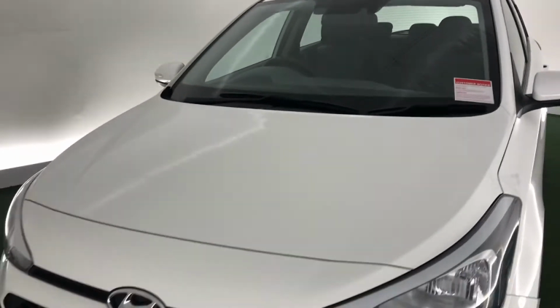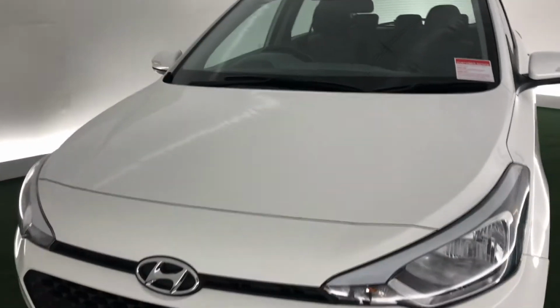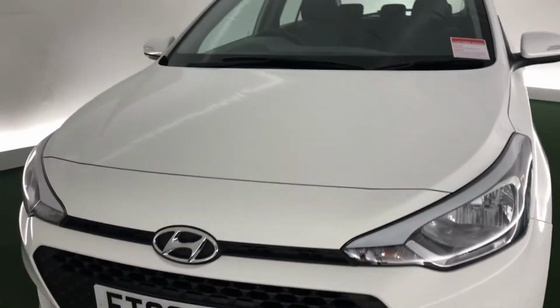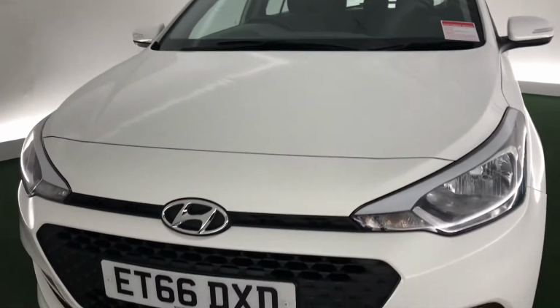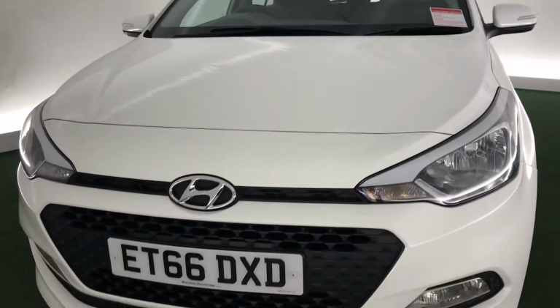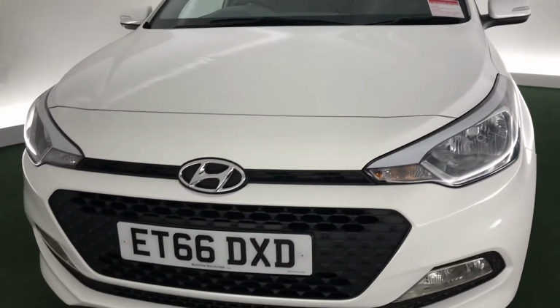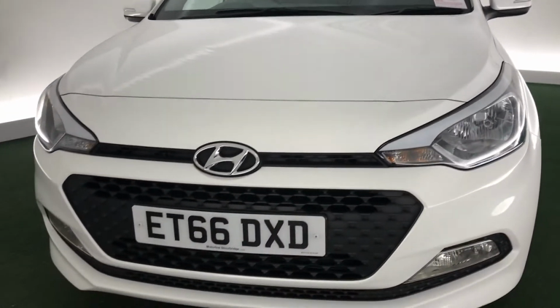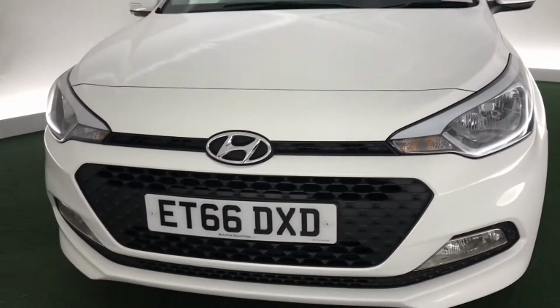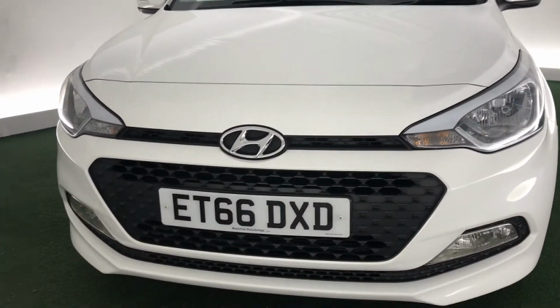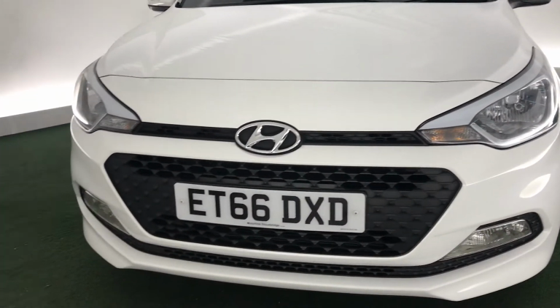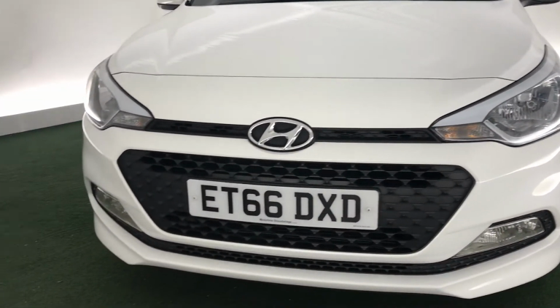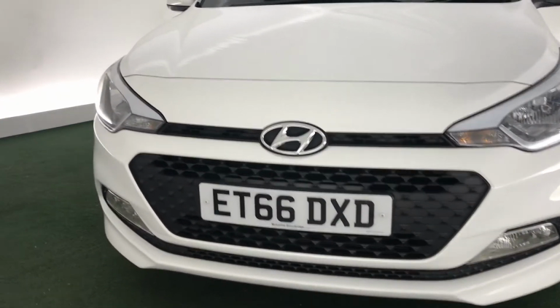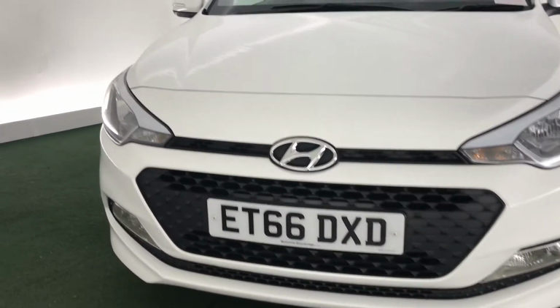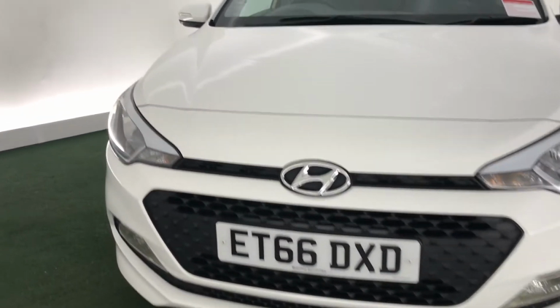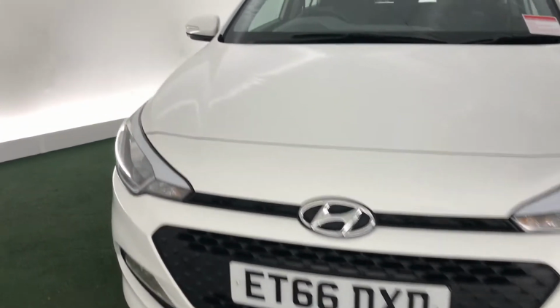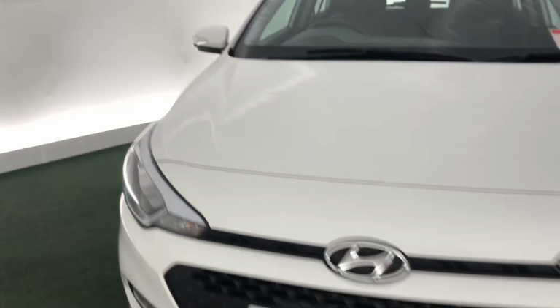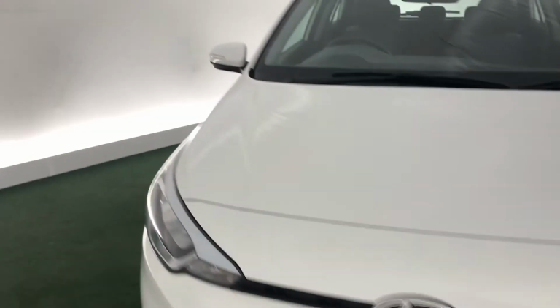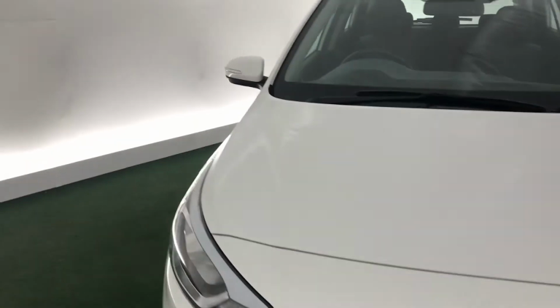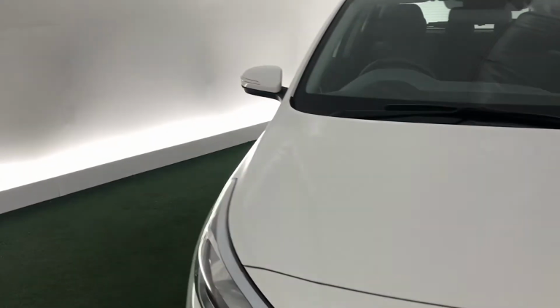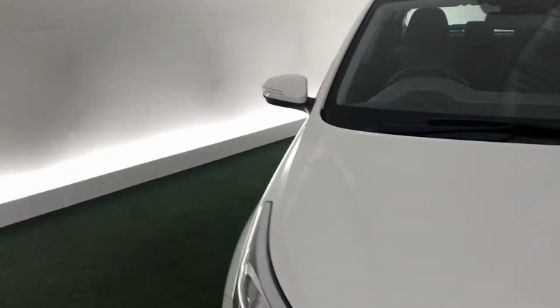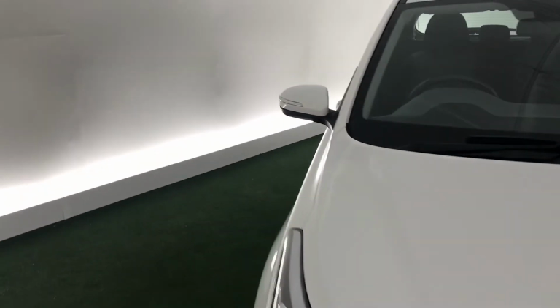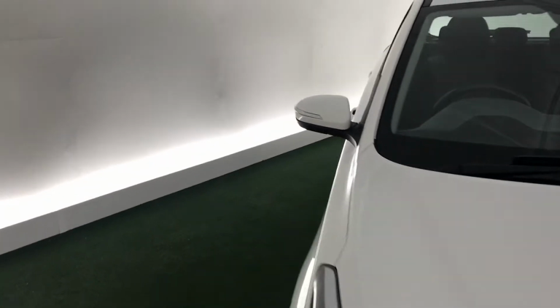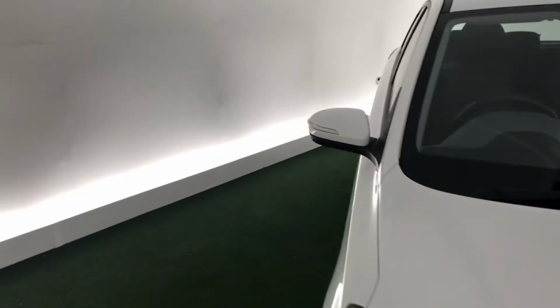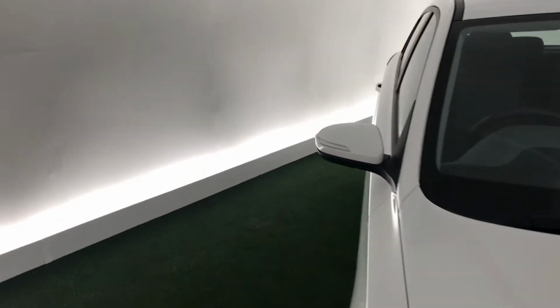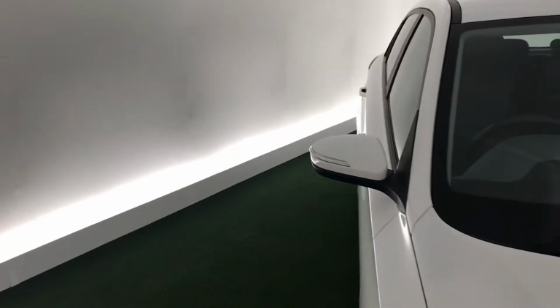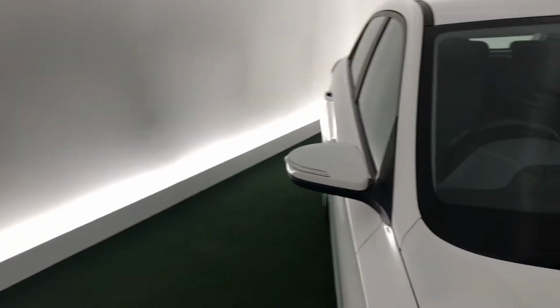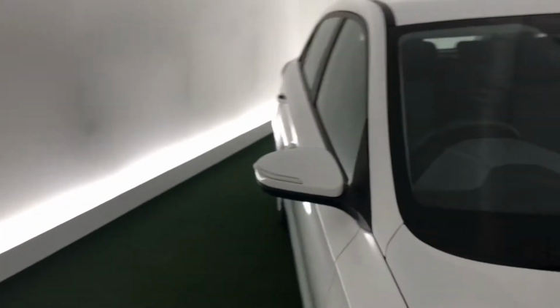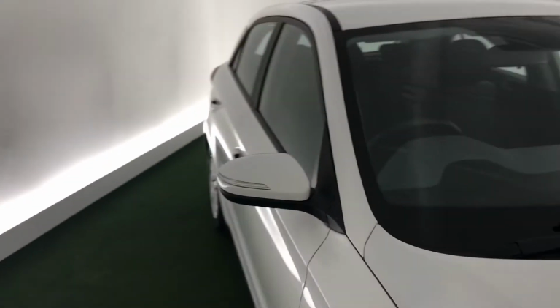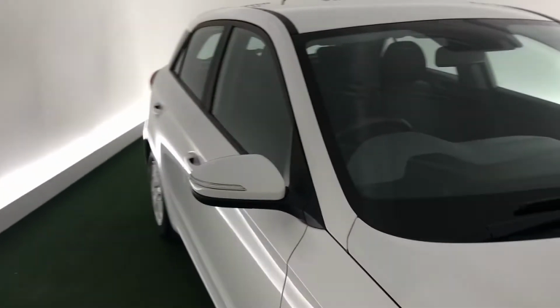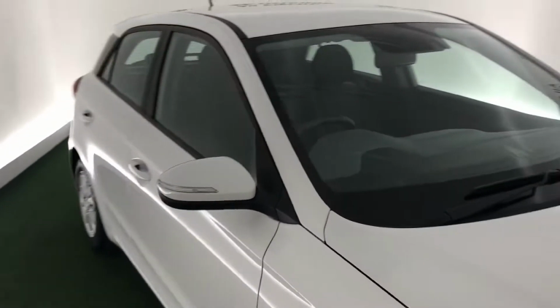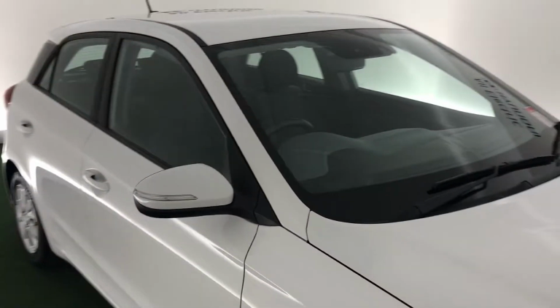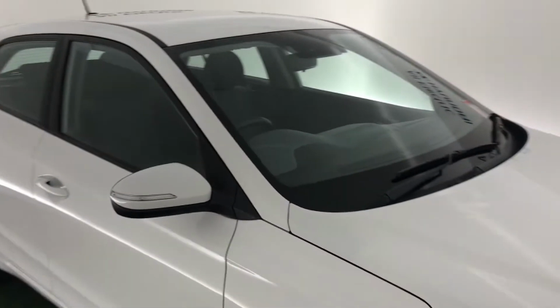It has a really nice front grille and a nice big headlamp, which makes the car stand out a little bit more on the road.